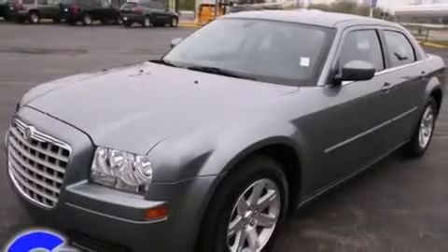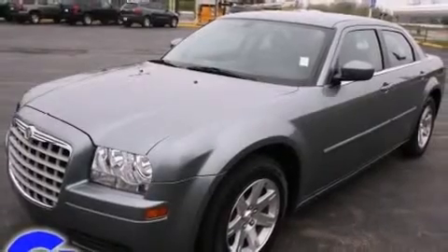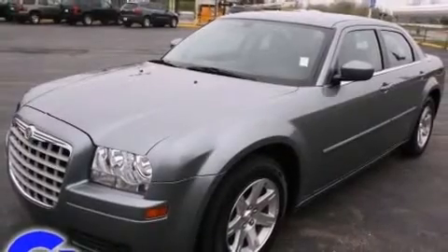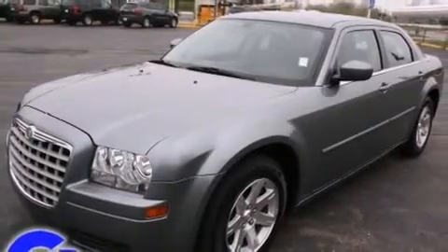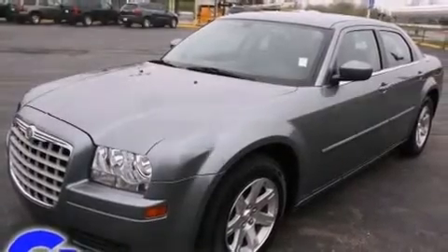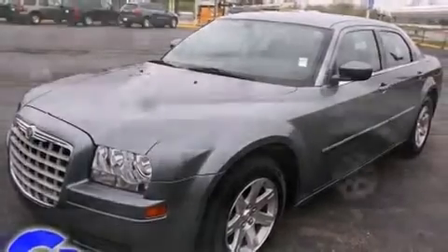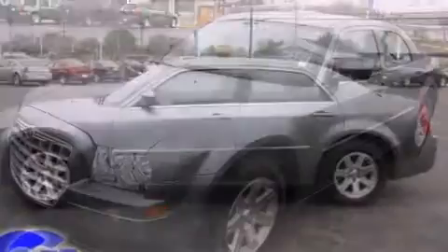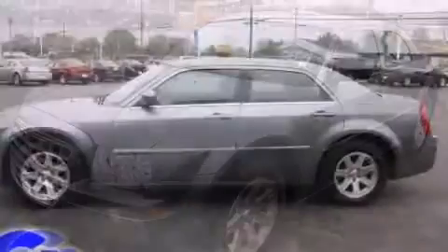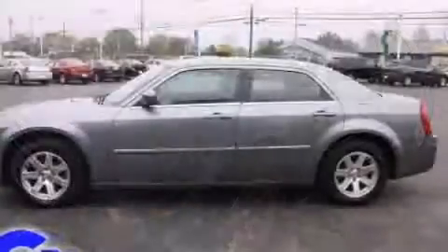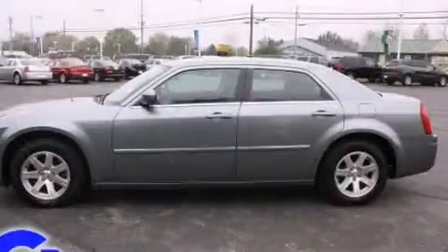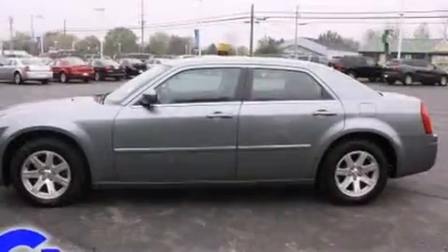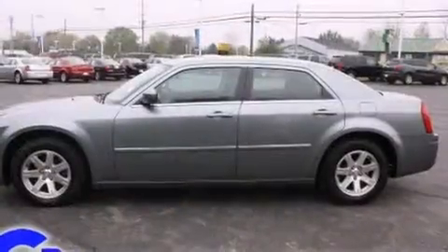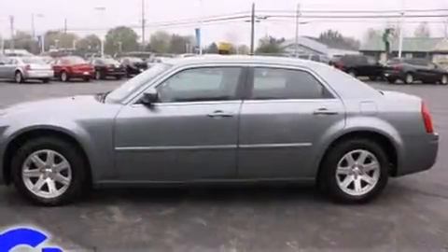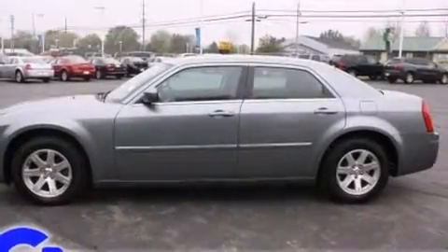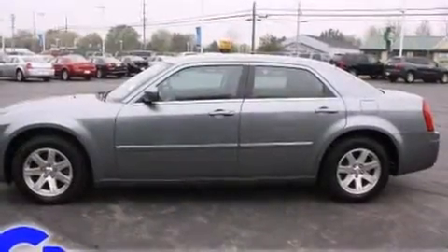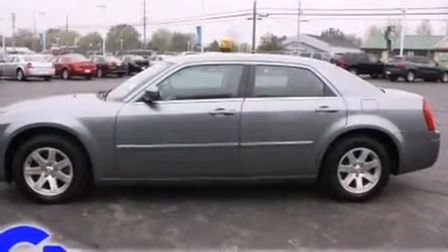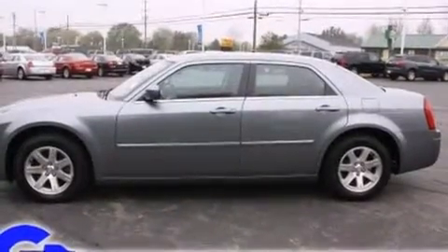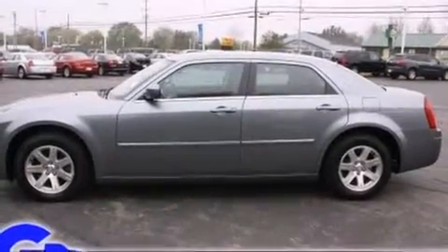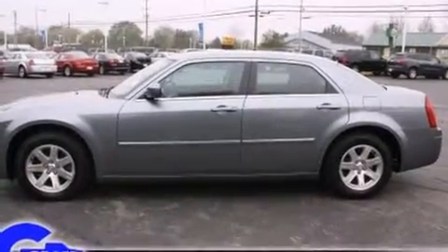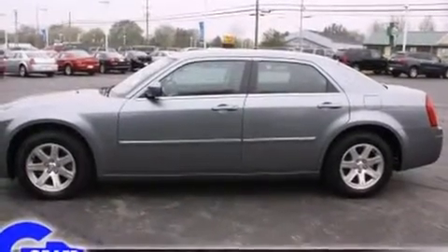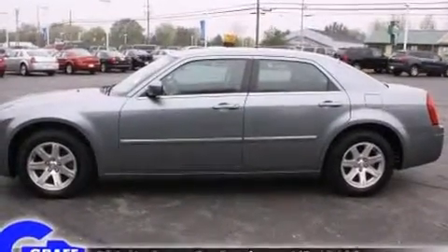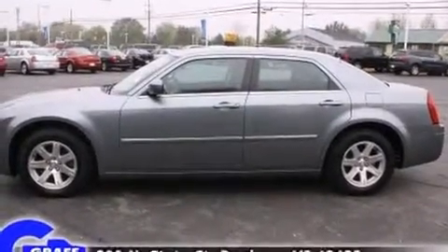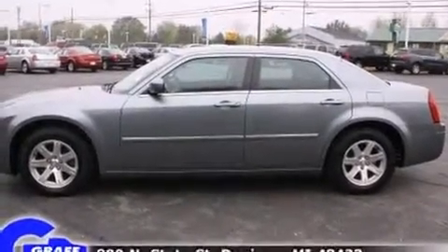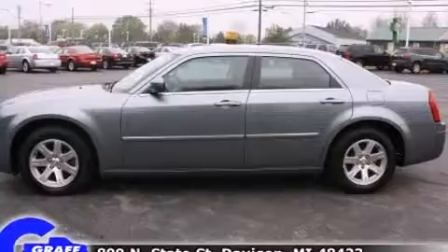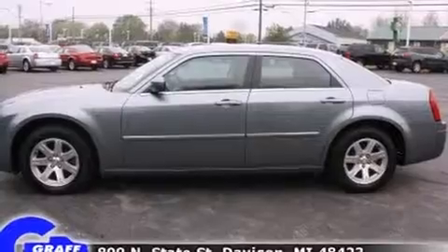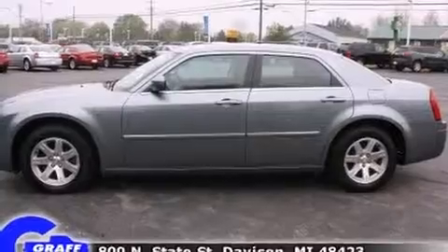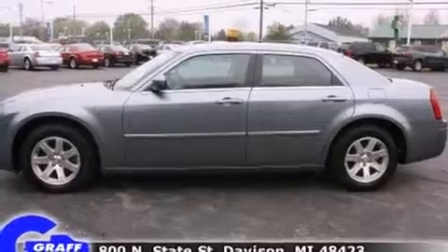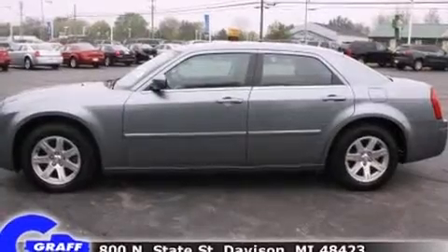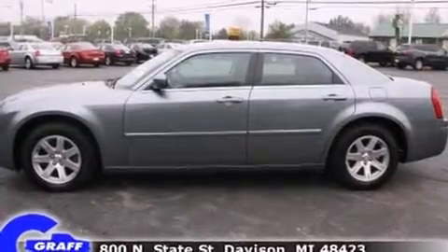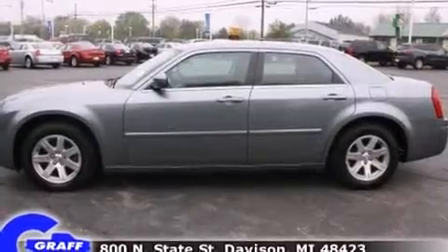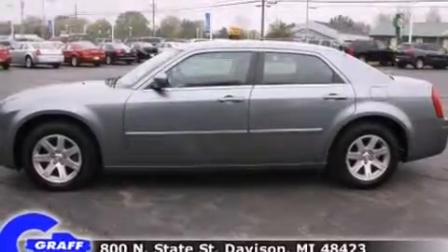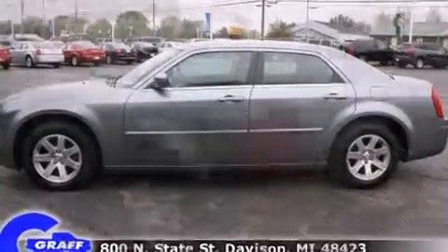It features an automatic transmission, rear-wheel drive, and a refined six-cylinder engine.